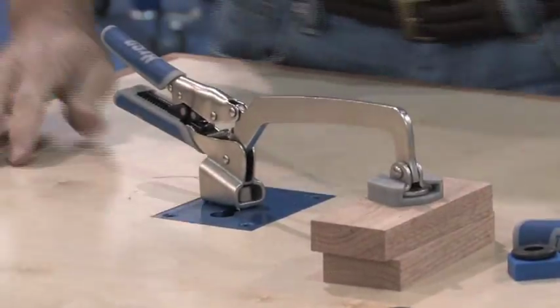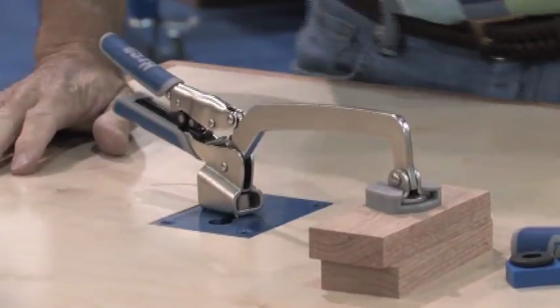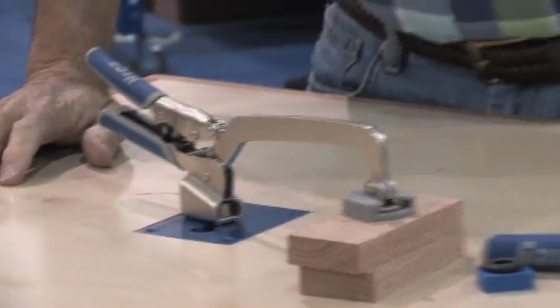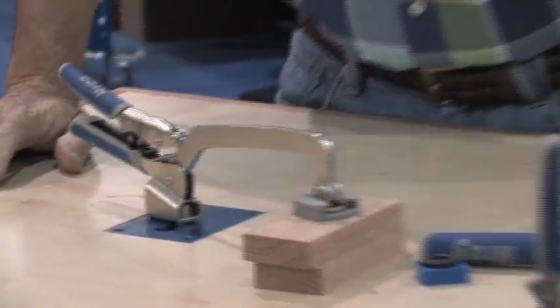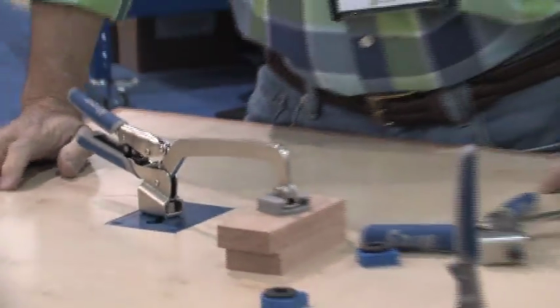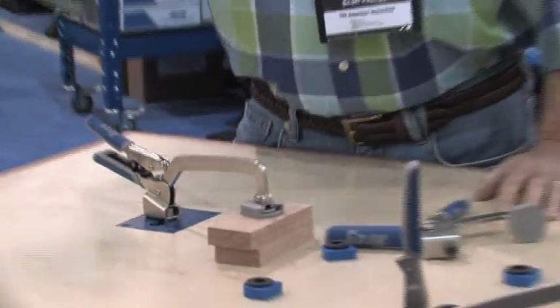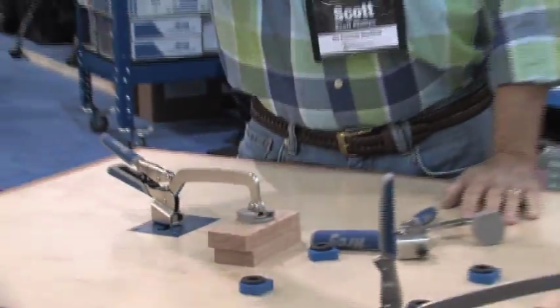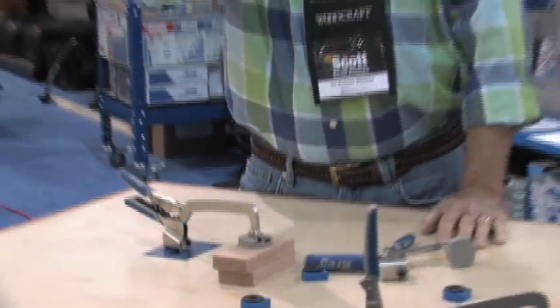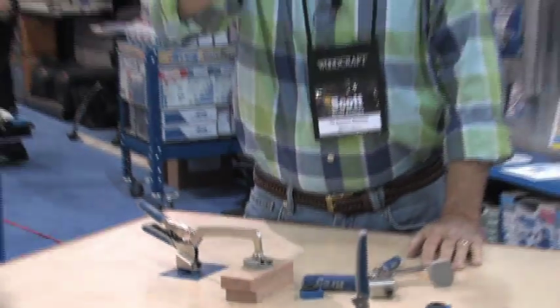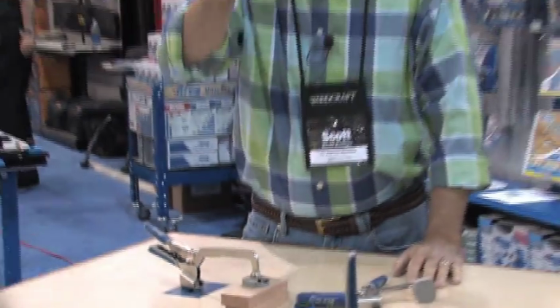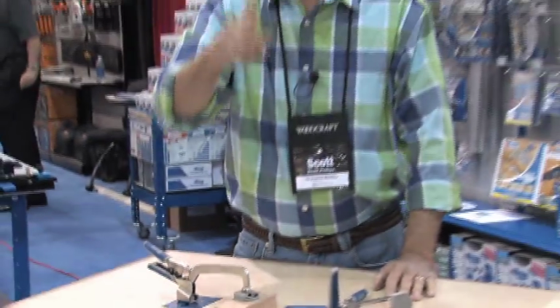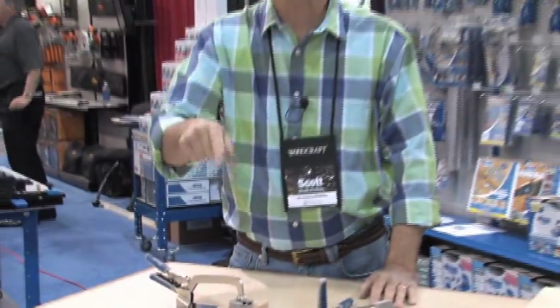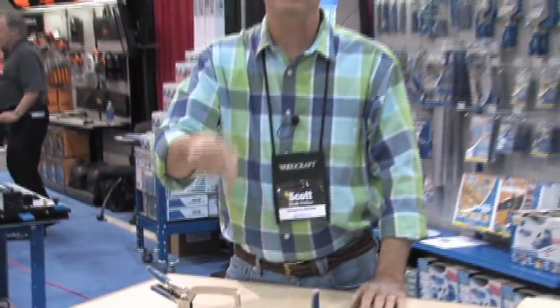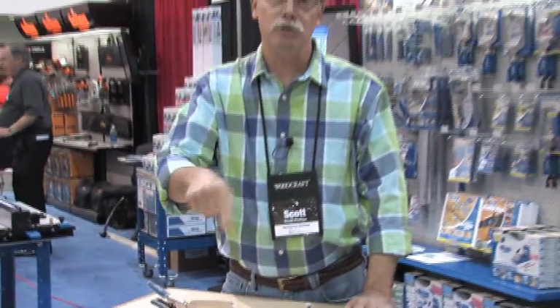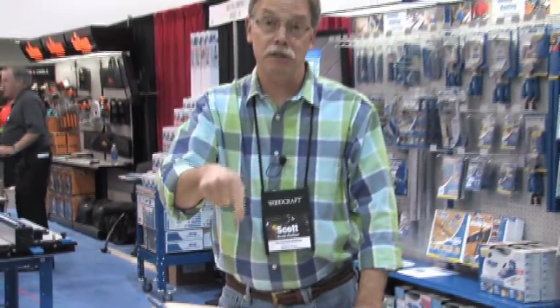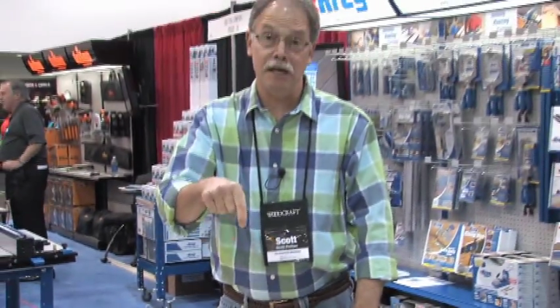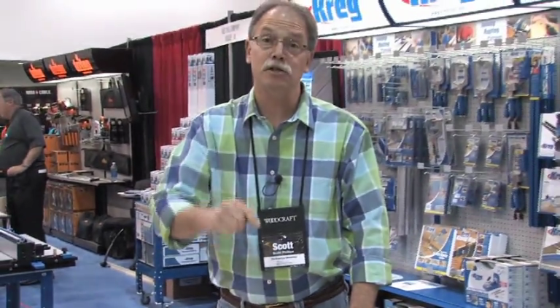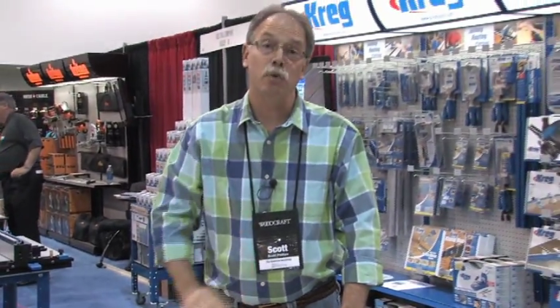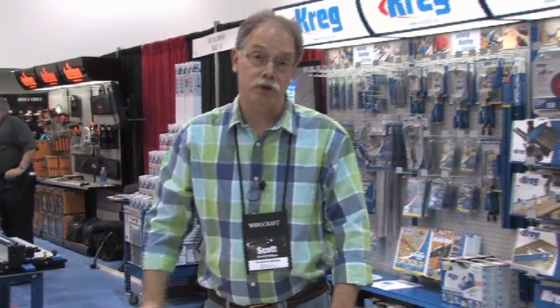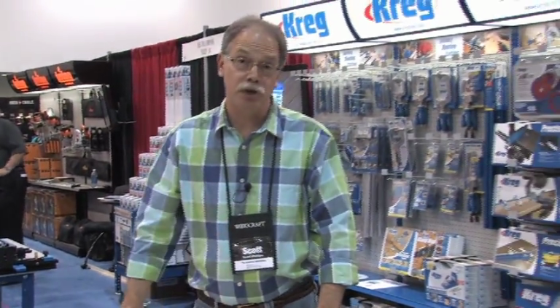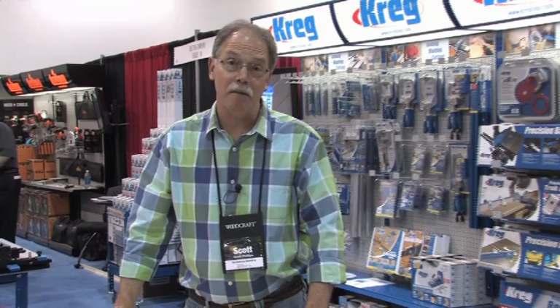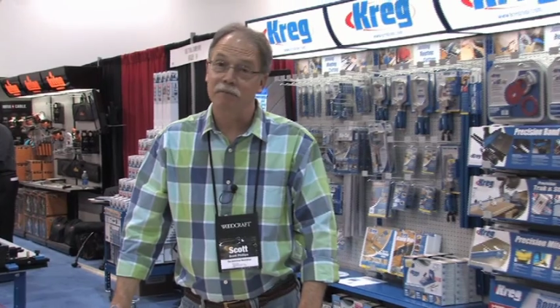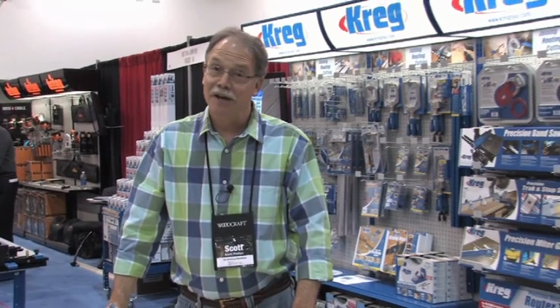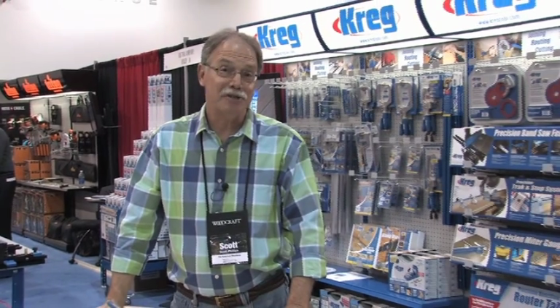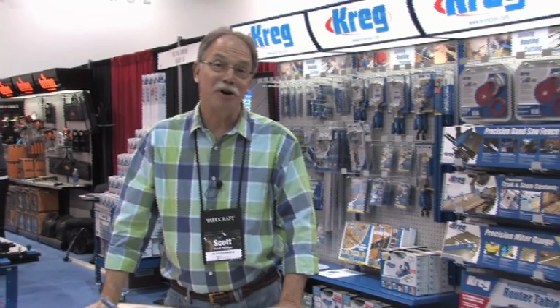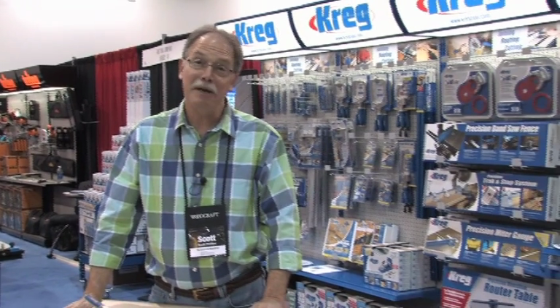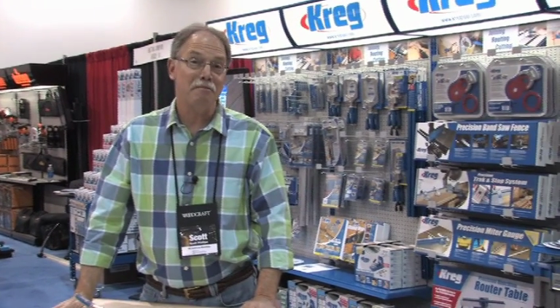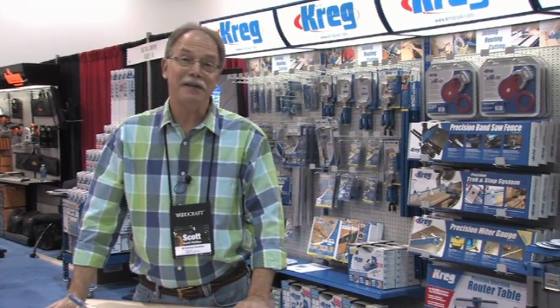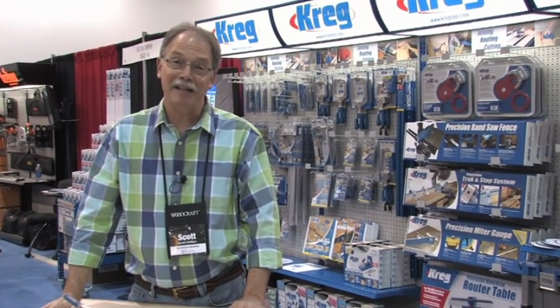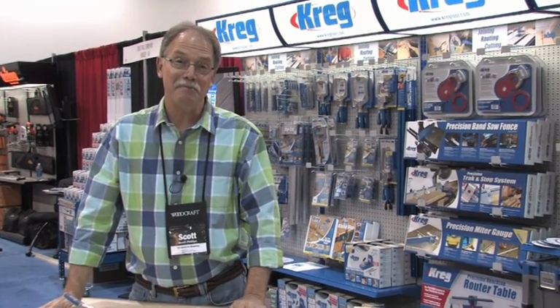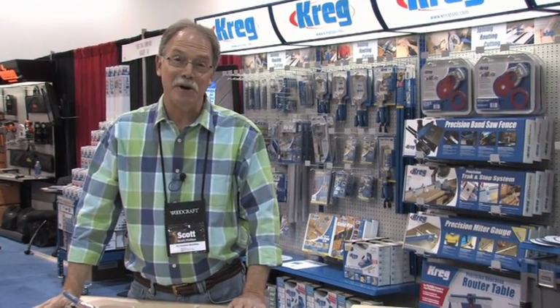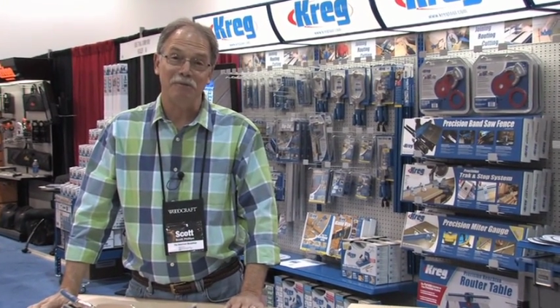AutoMax clamps — everybody needs to be using these in your wood shop. It's going to be the best clamp you own.